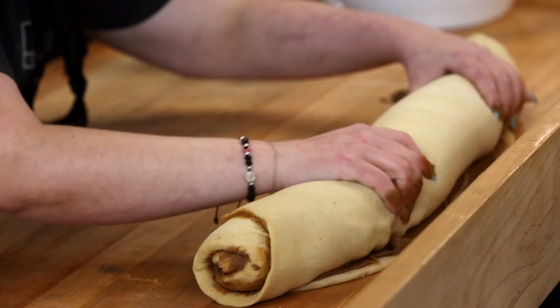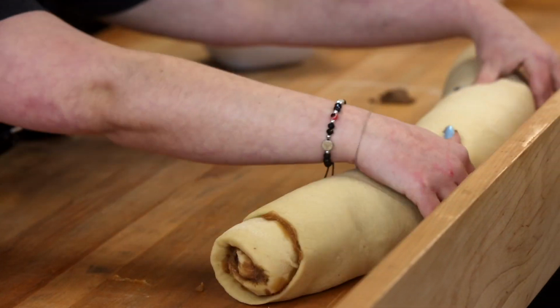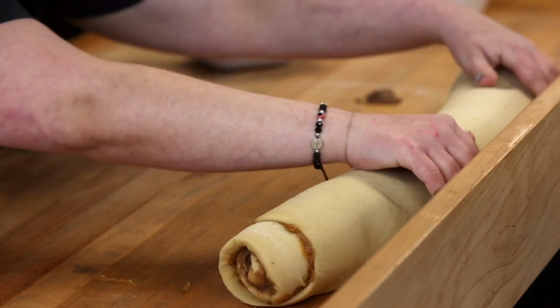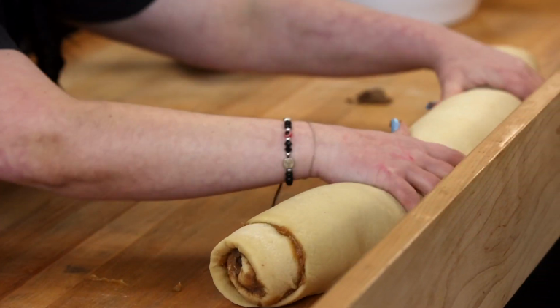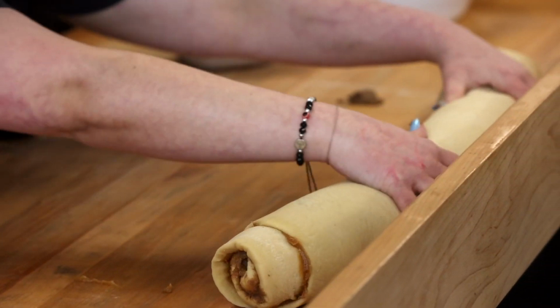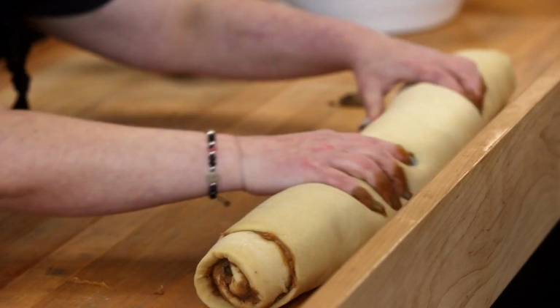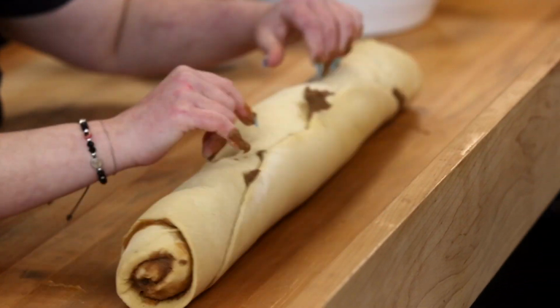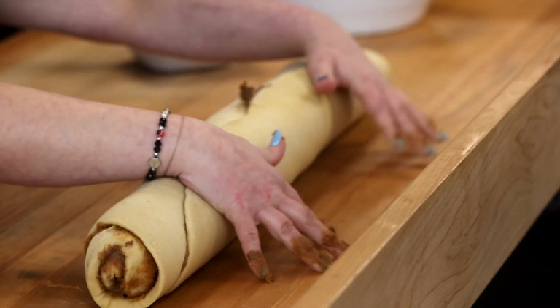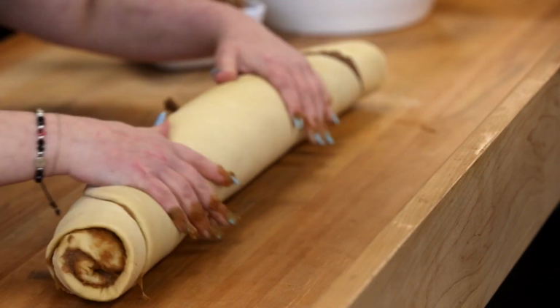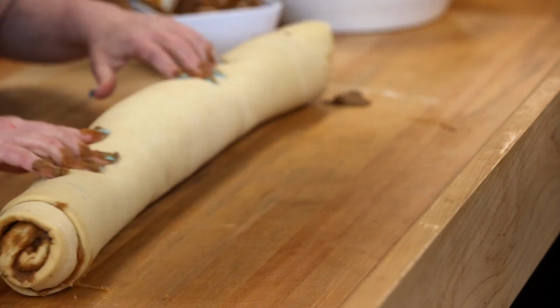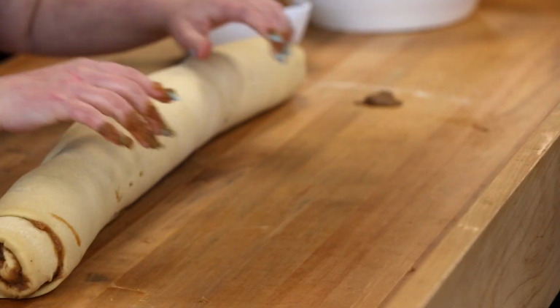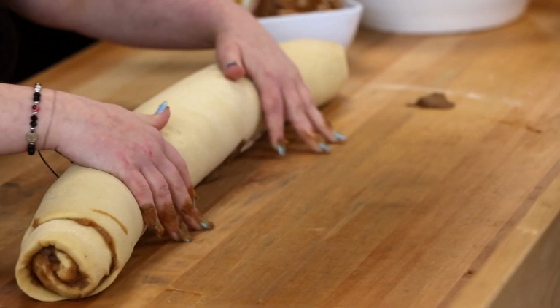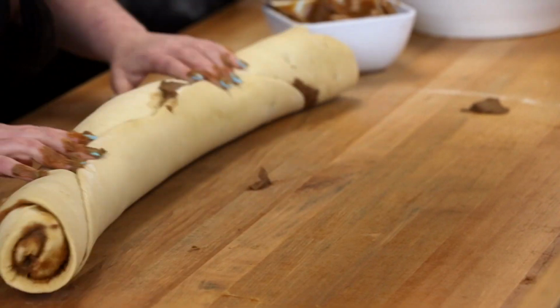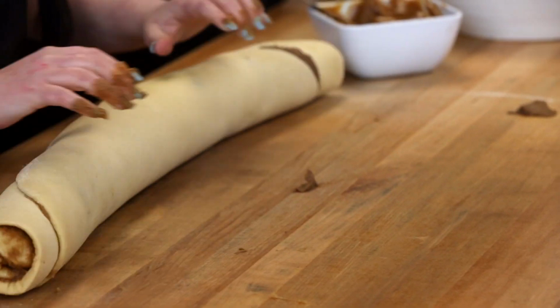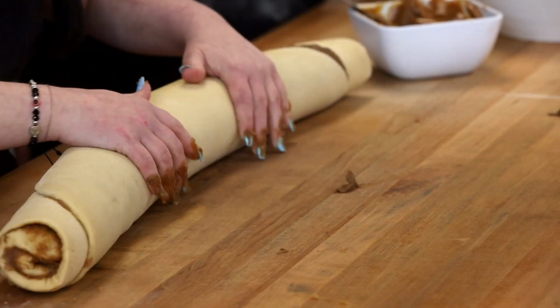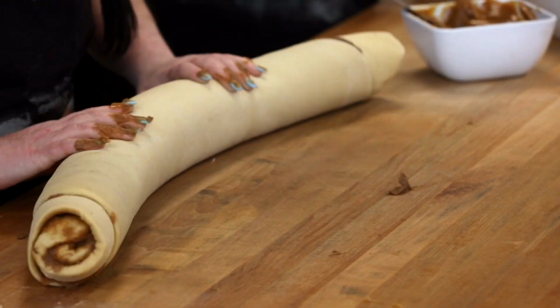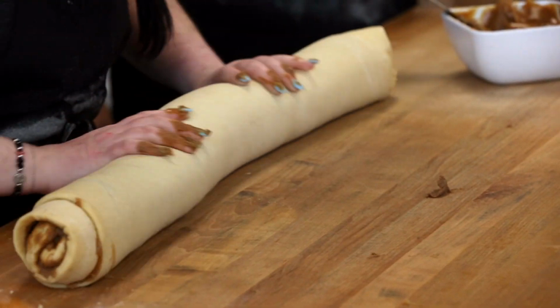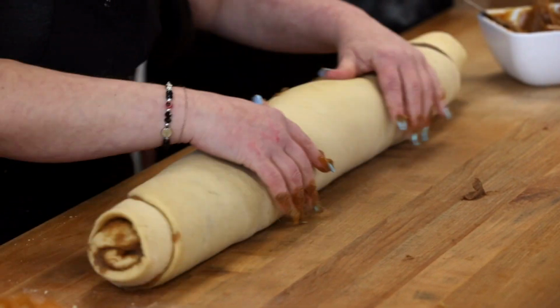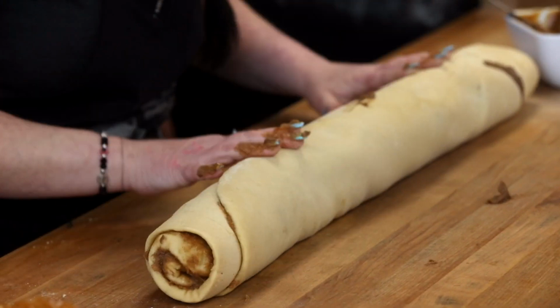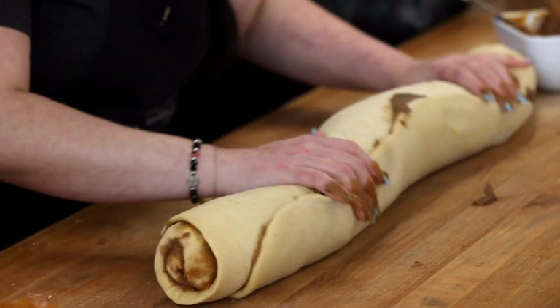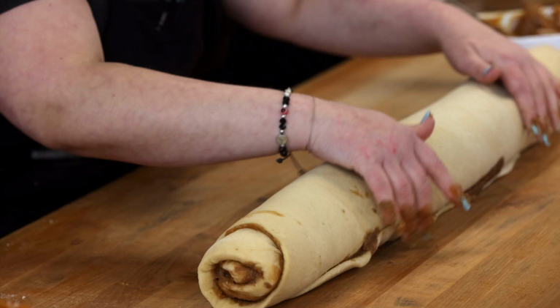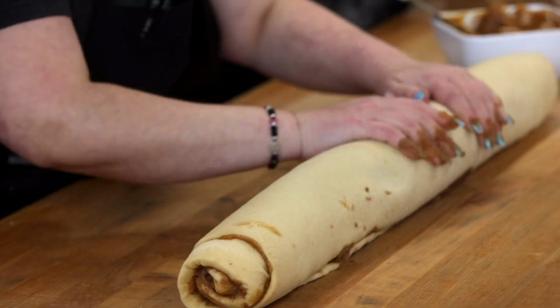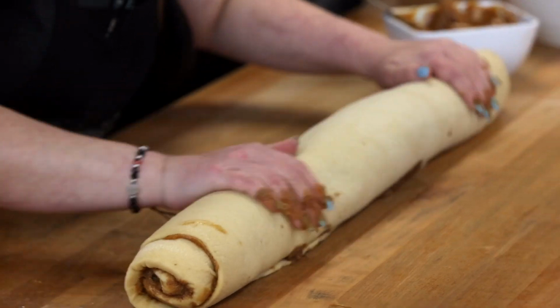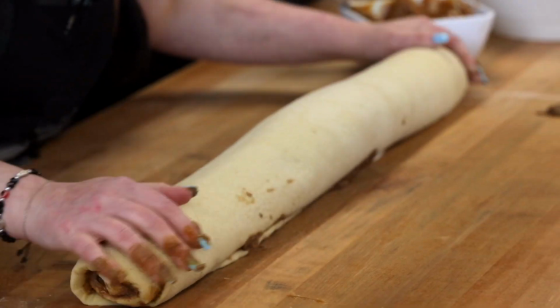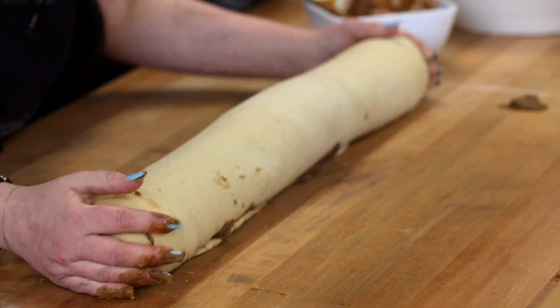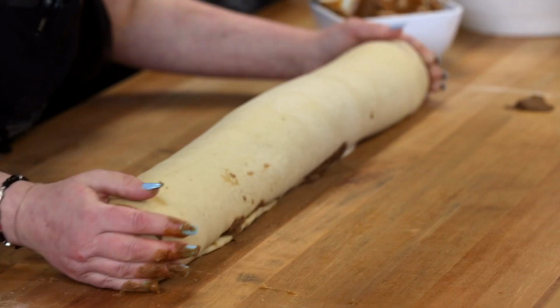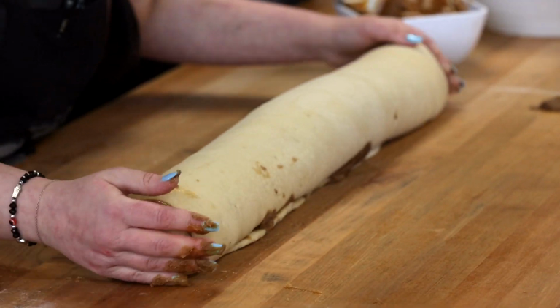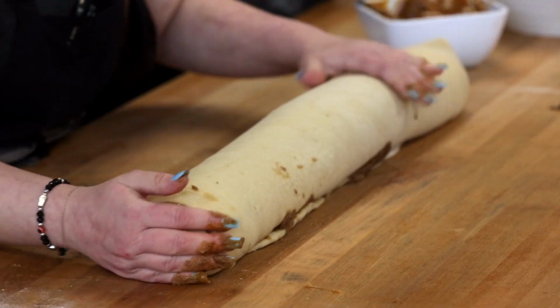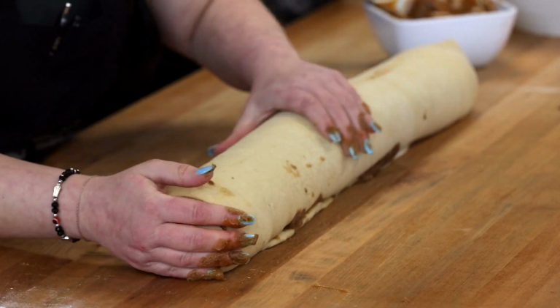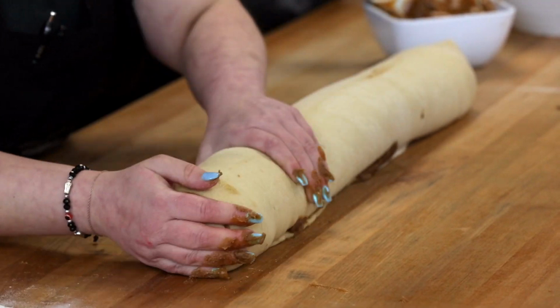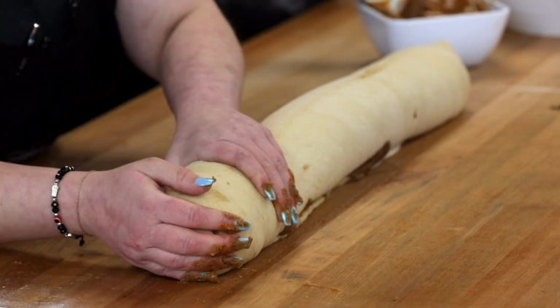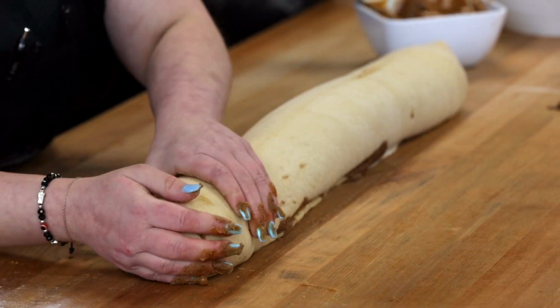We always say they're best served warm, so we always warm them up. A lot of people say they're so ooey gooey — just delicious.